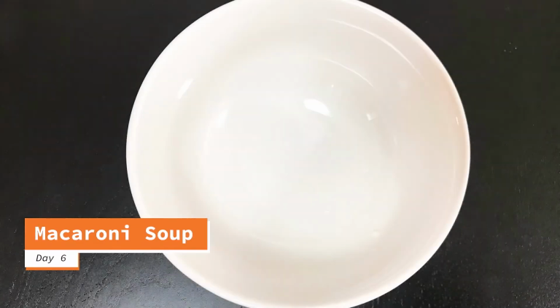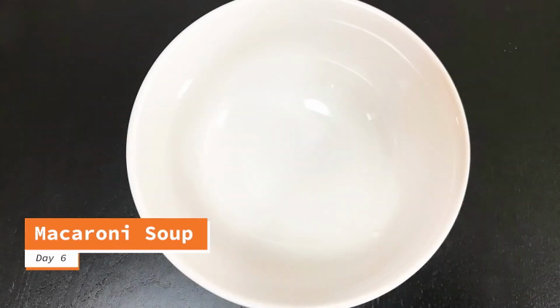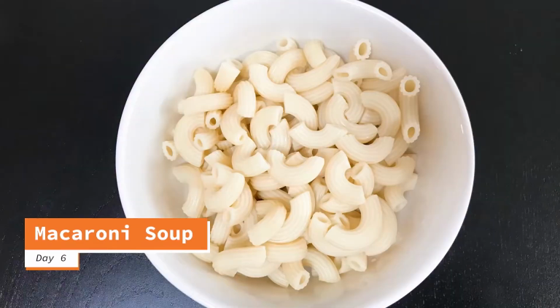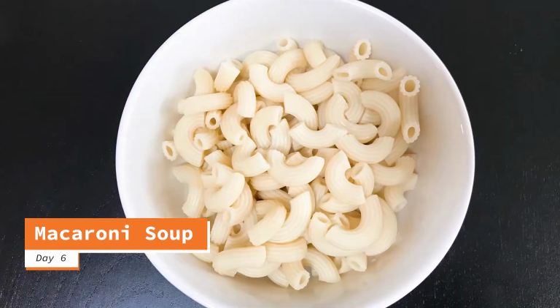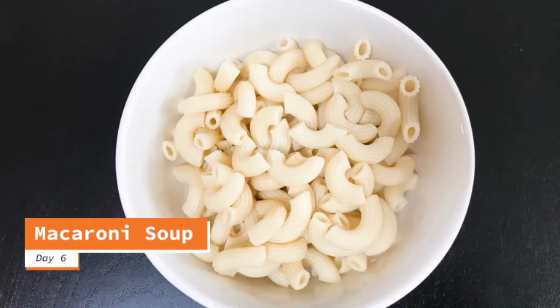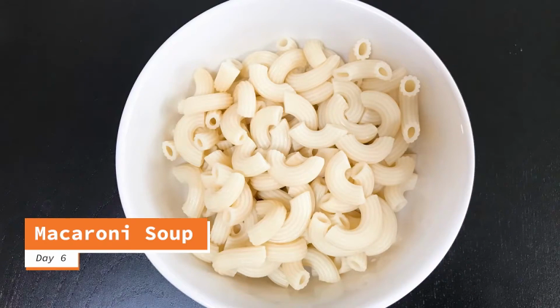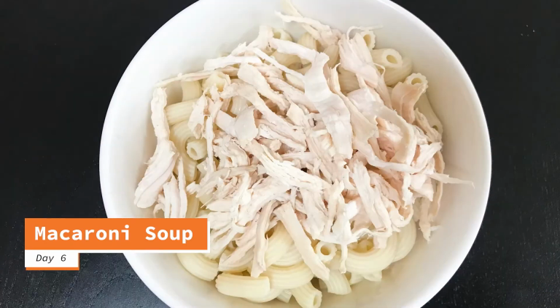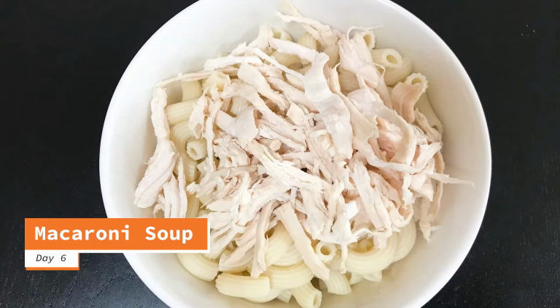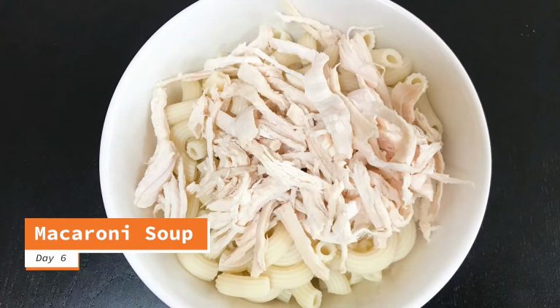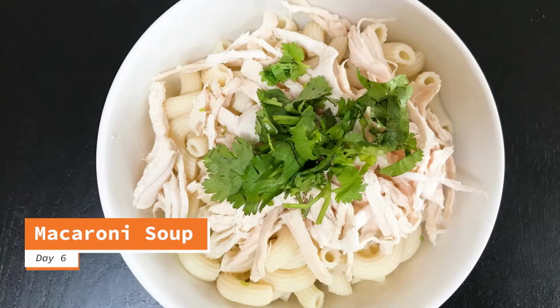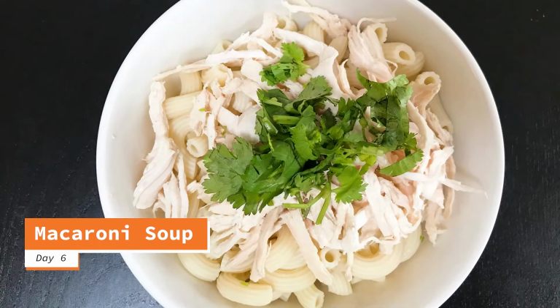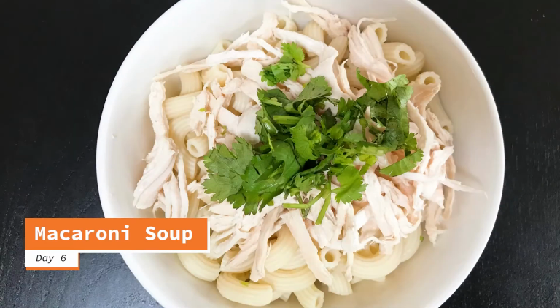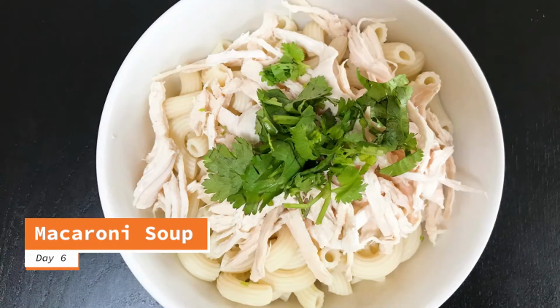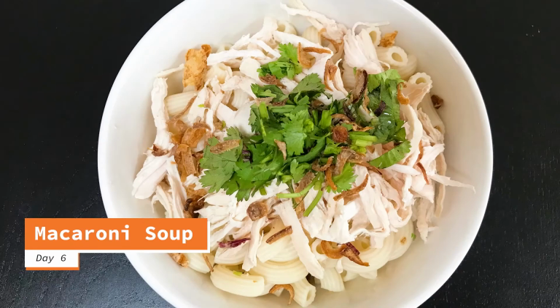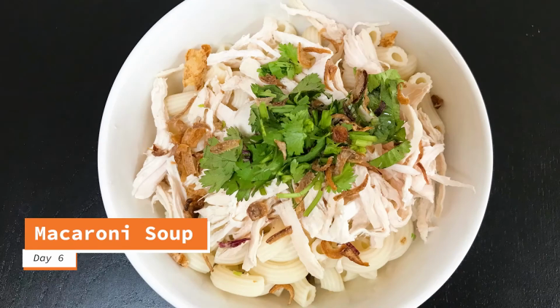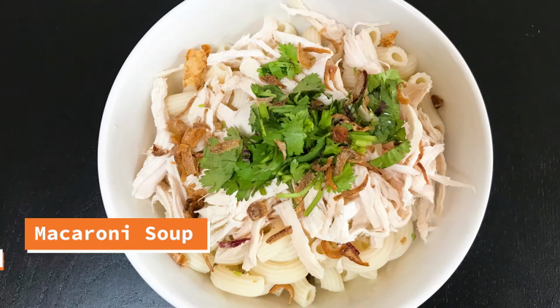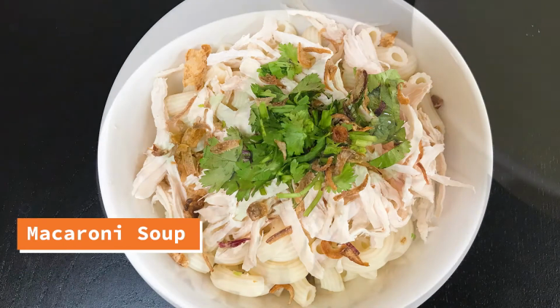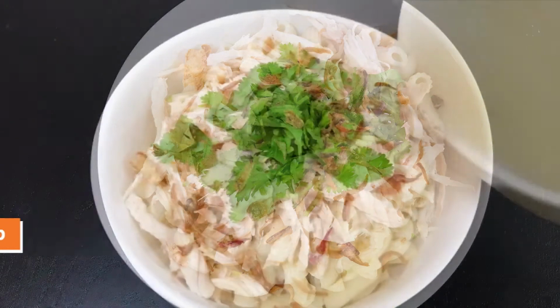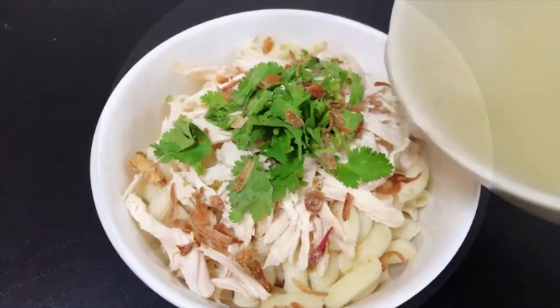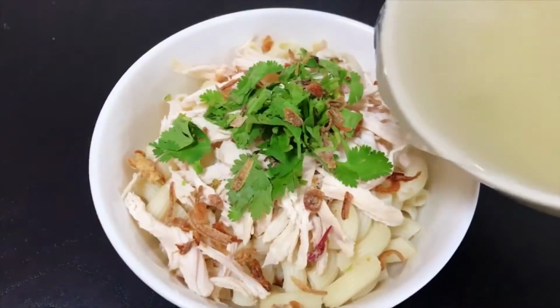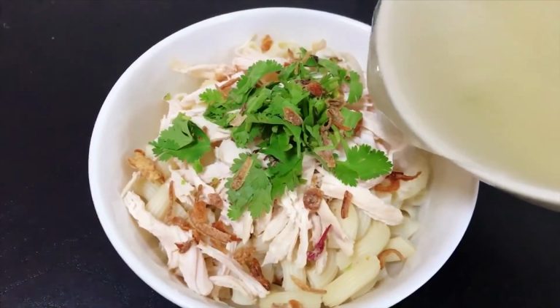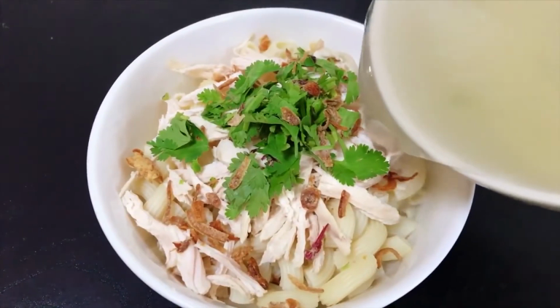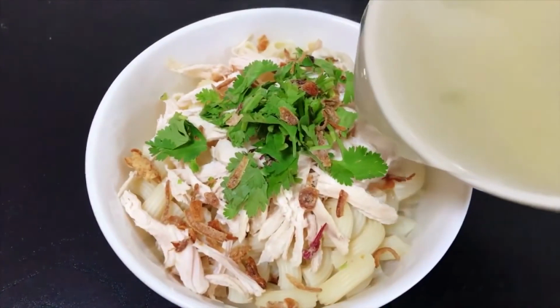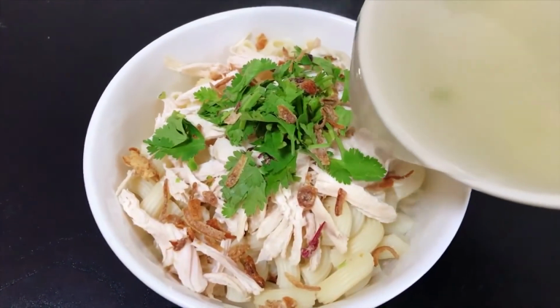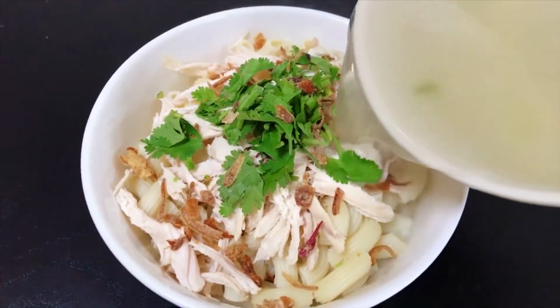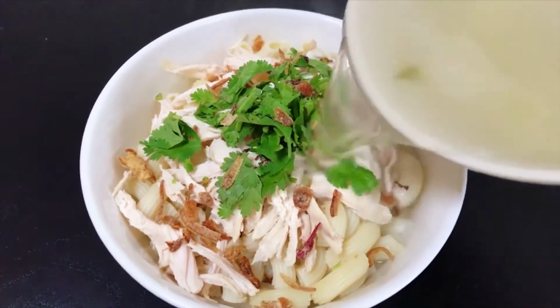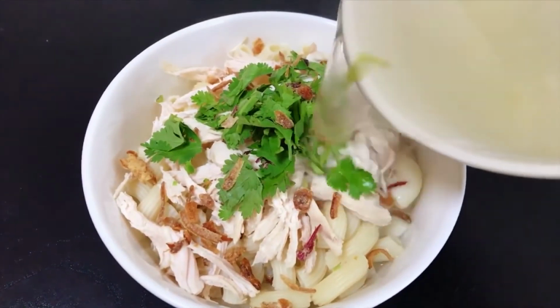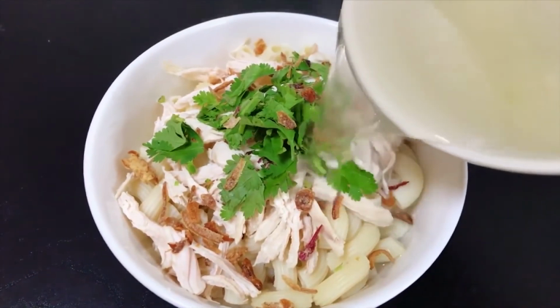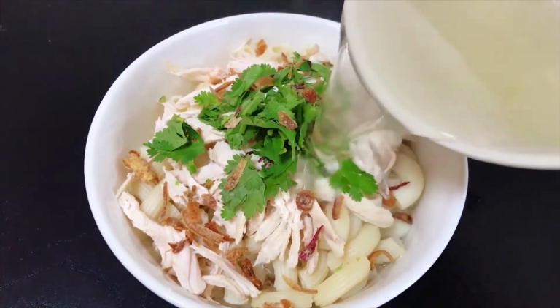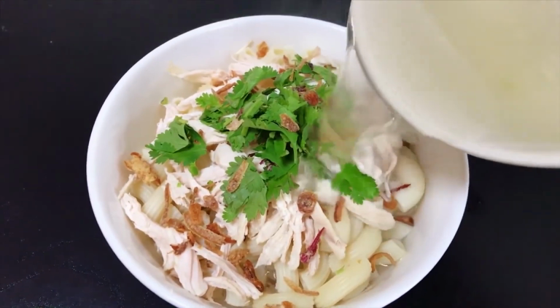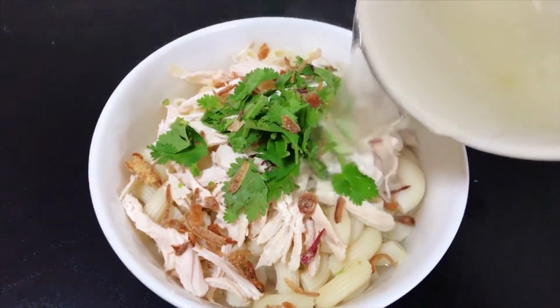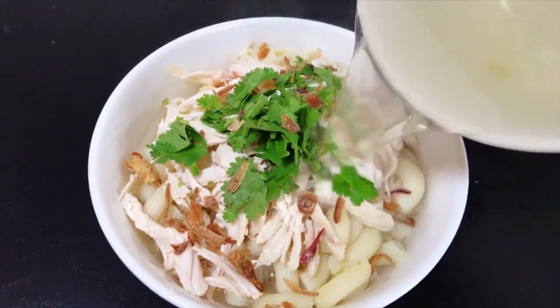I made simple macaroni soup with shredded chicken breast, coriander and shallots.